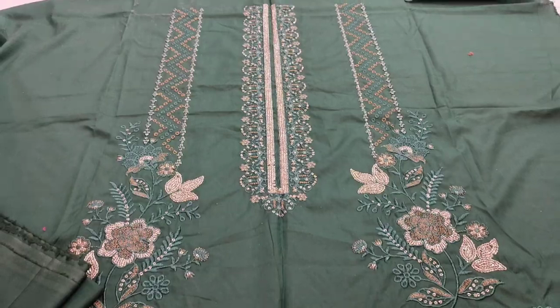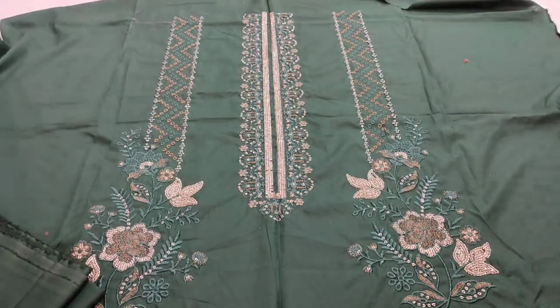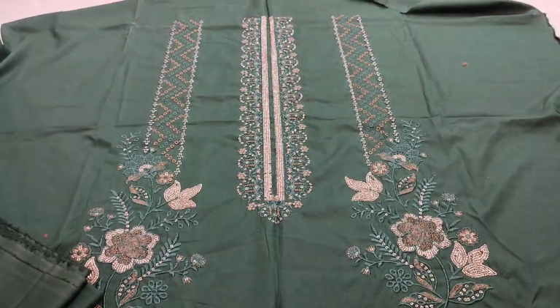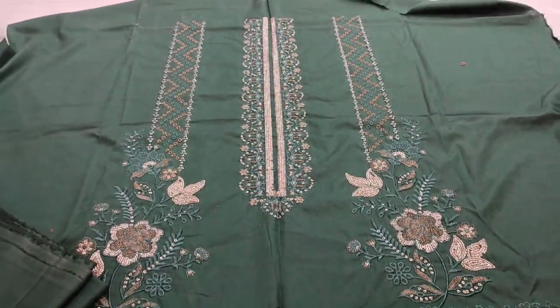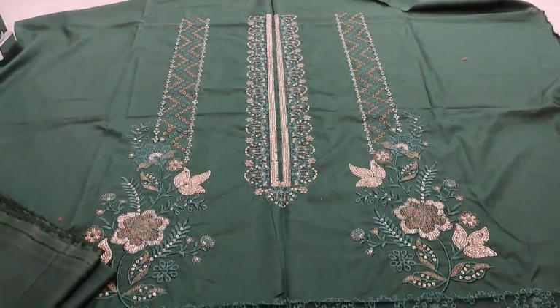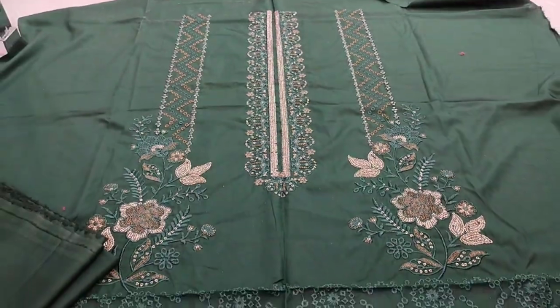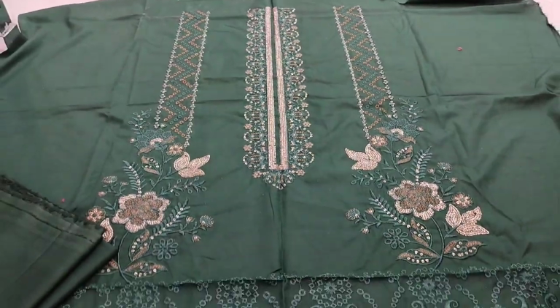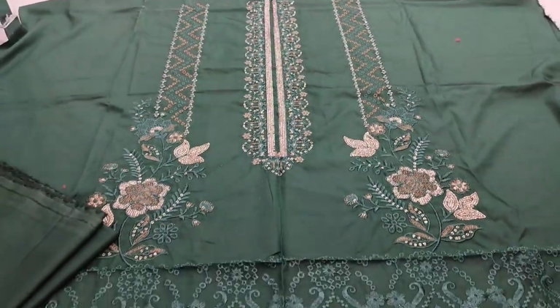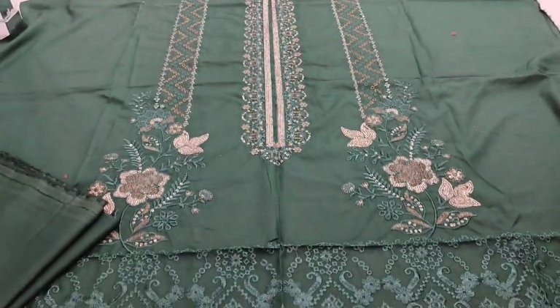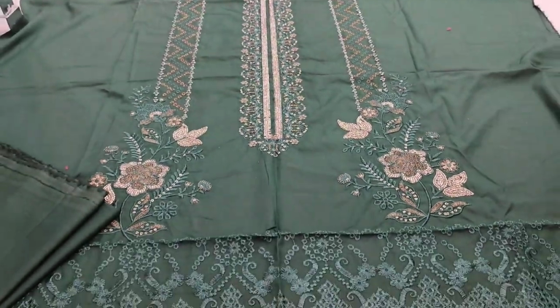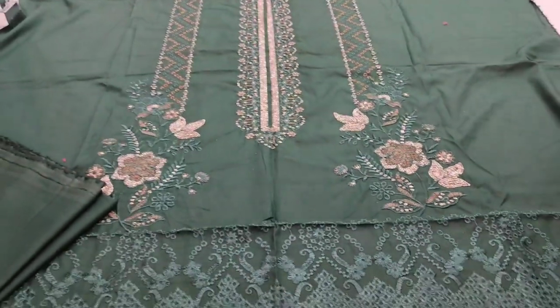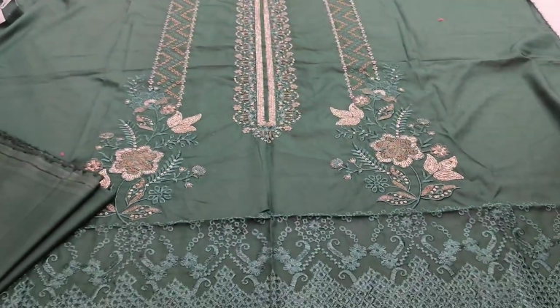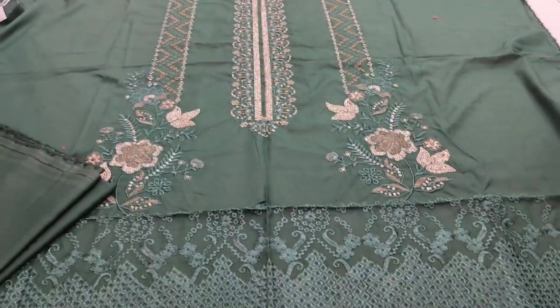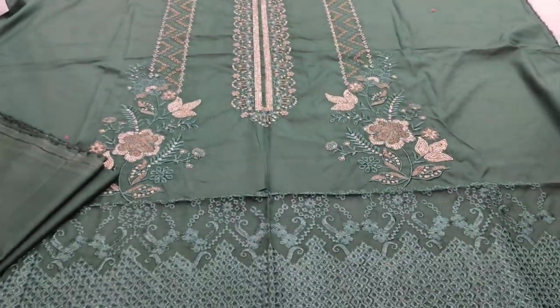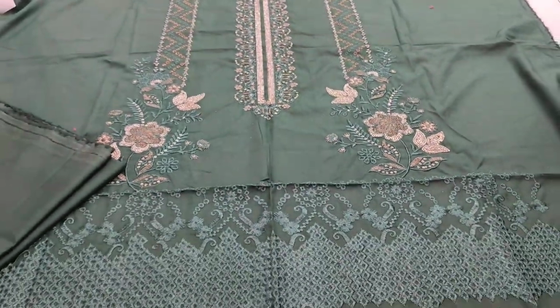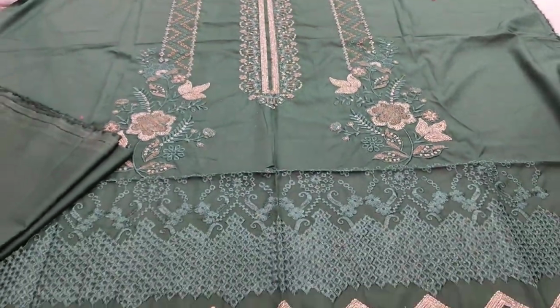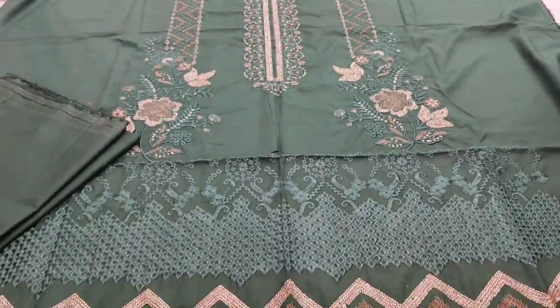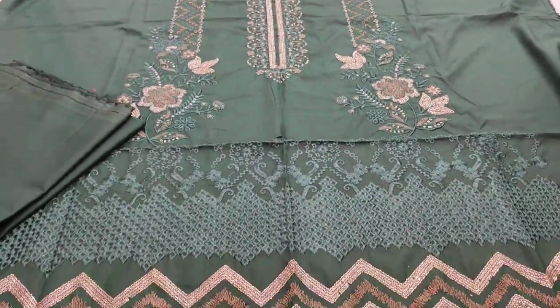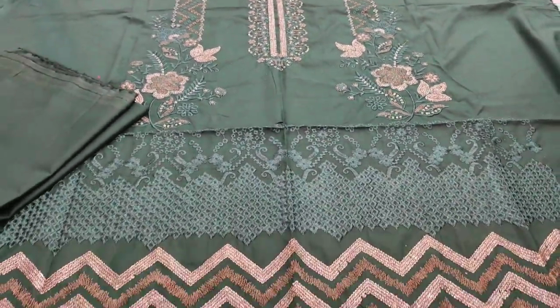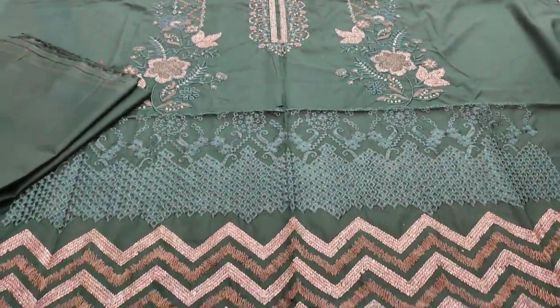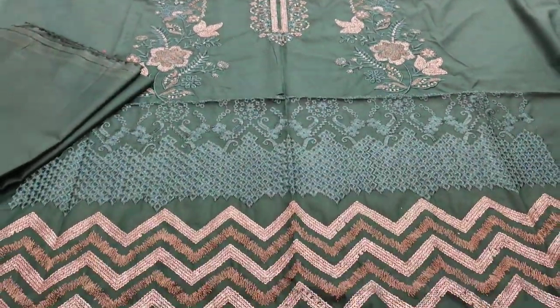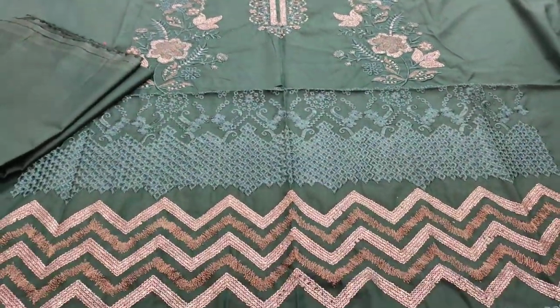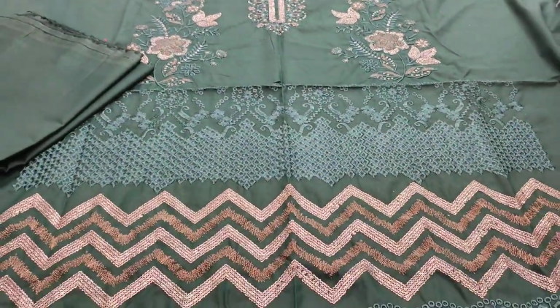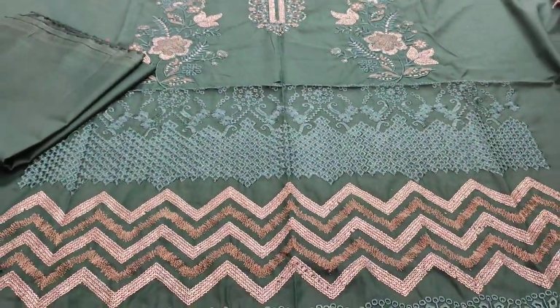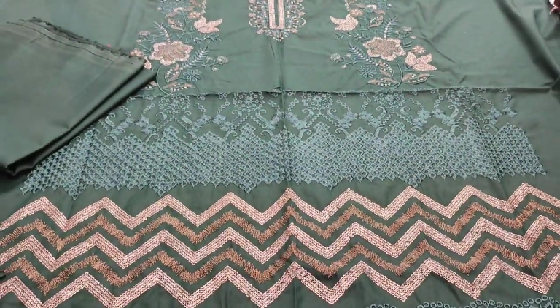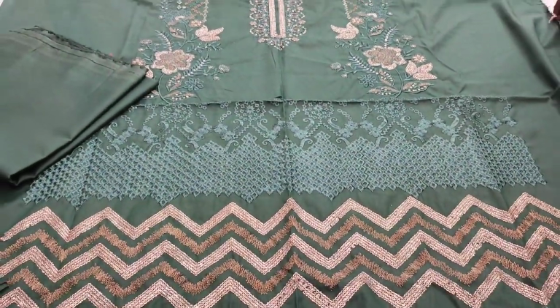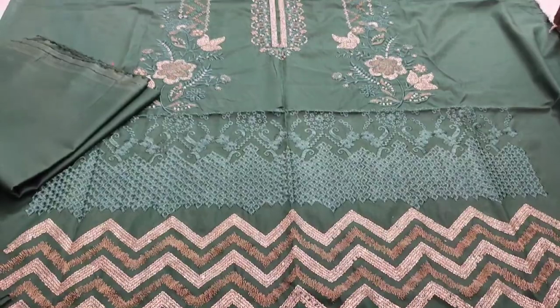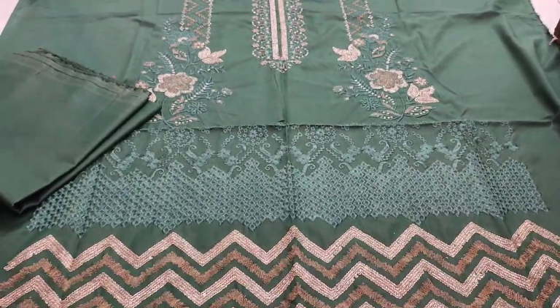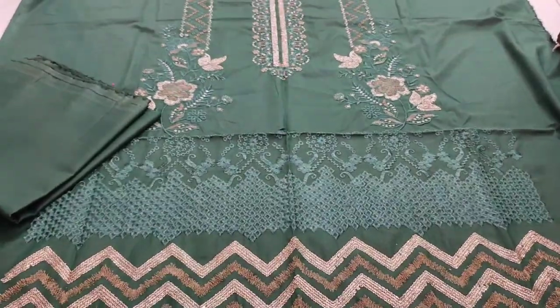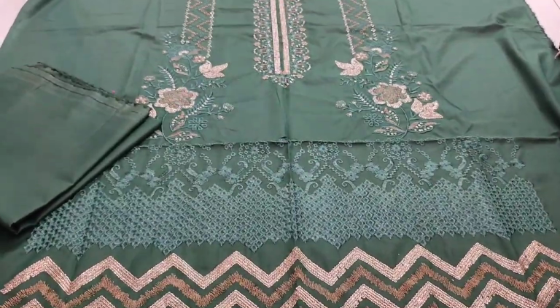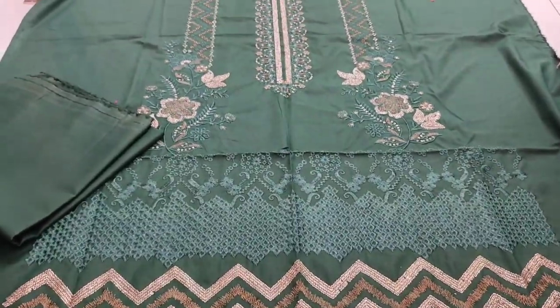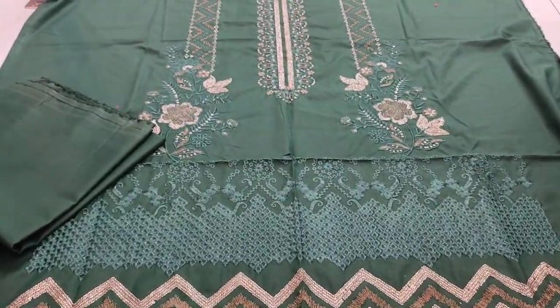Assalamualaikum everyone, Abdul Qadir here in the Kaffer Collection. Here is a new design of Cotton Fancy.